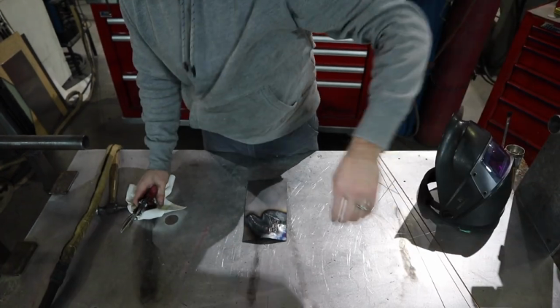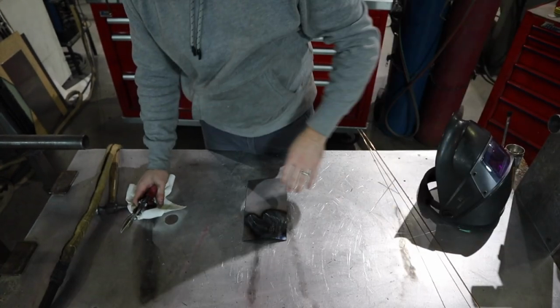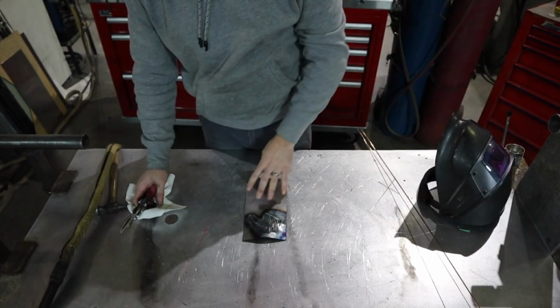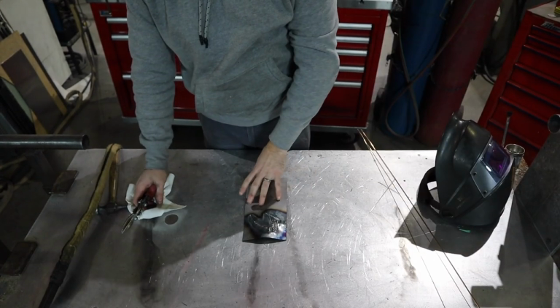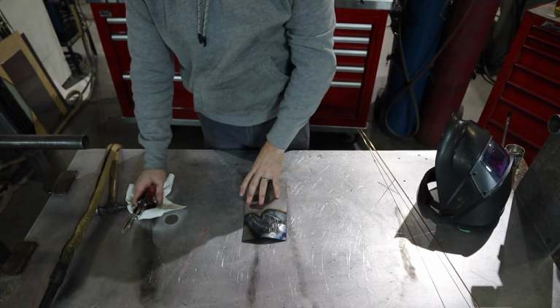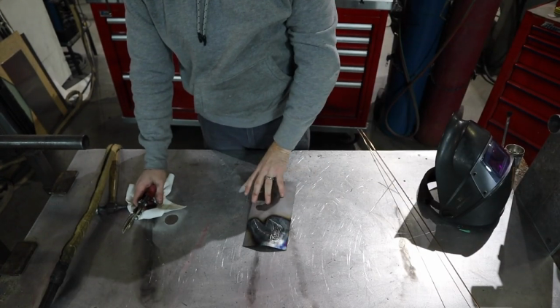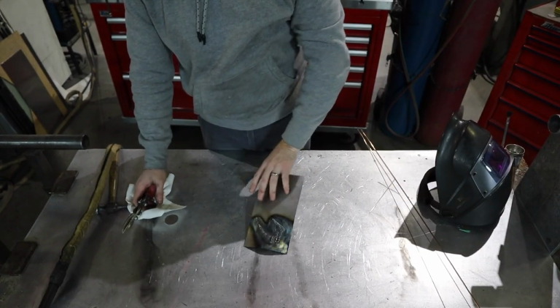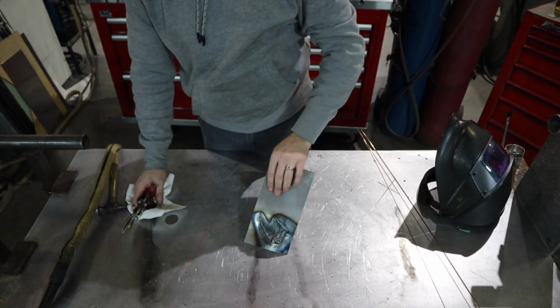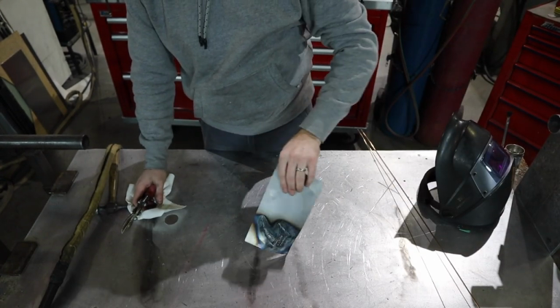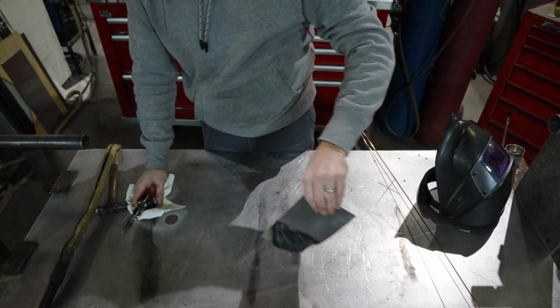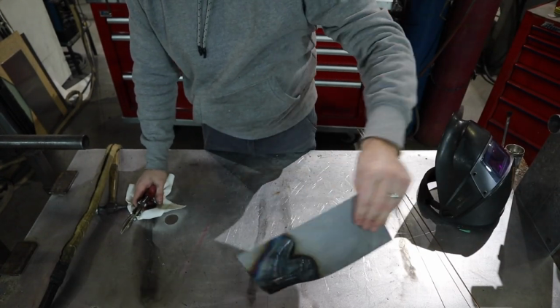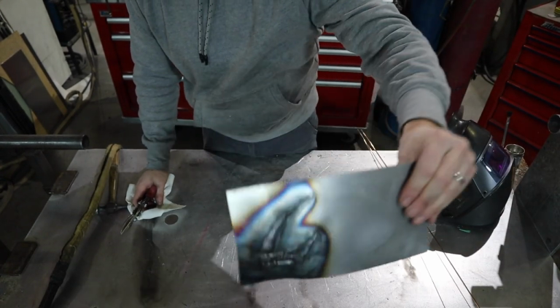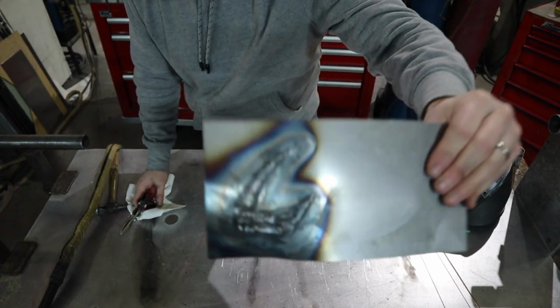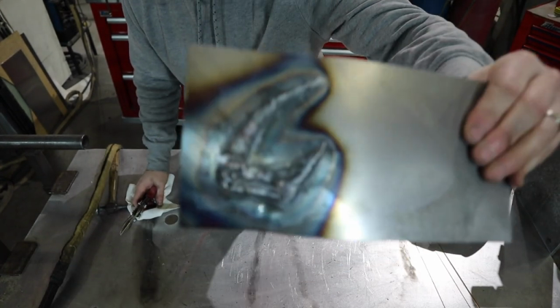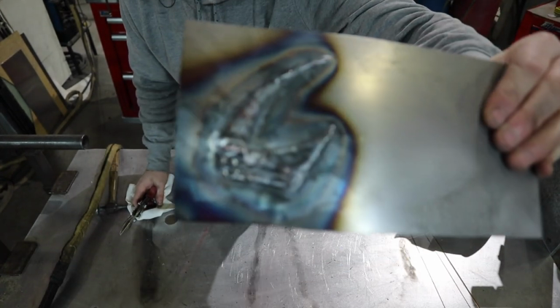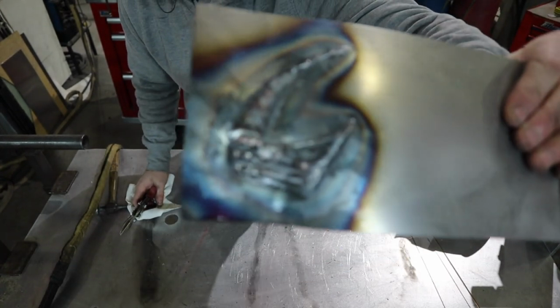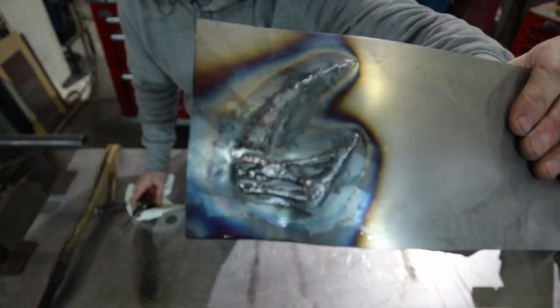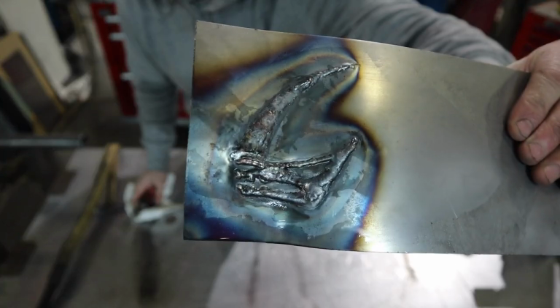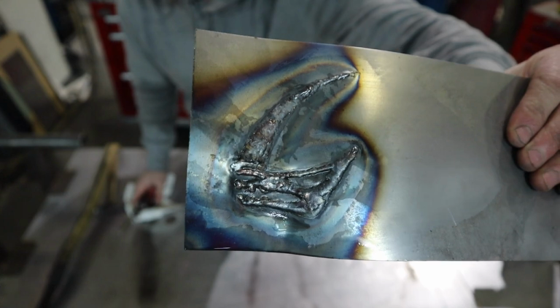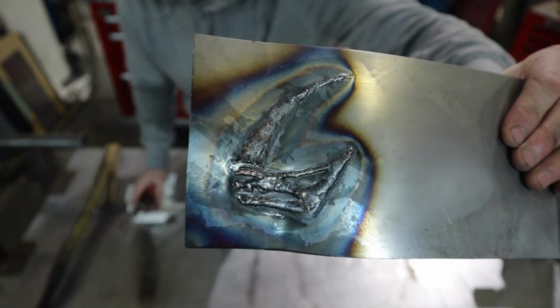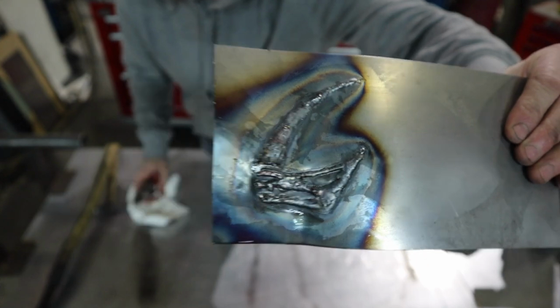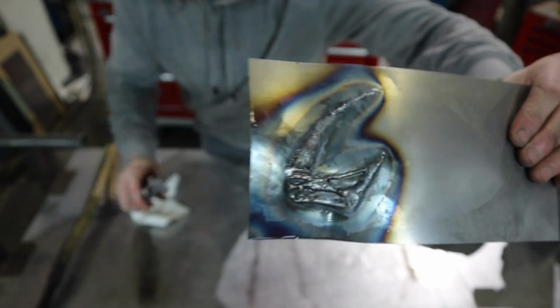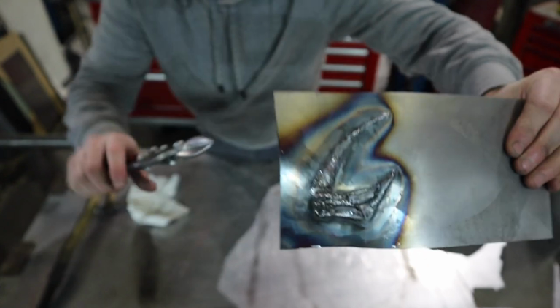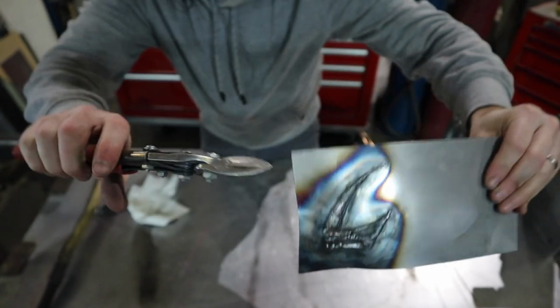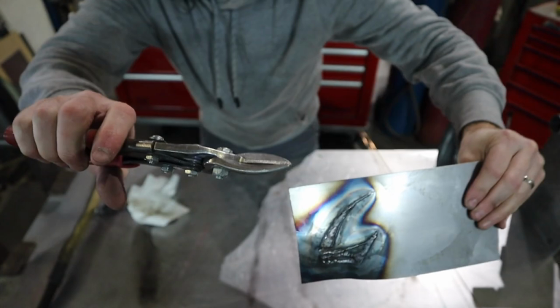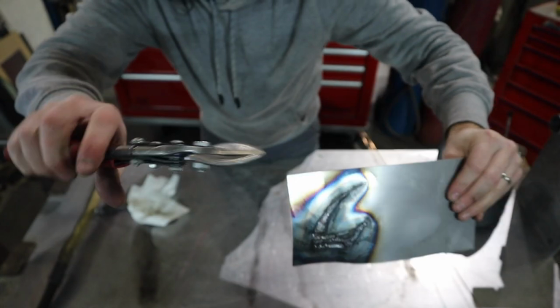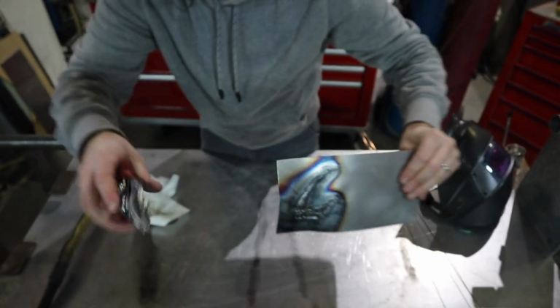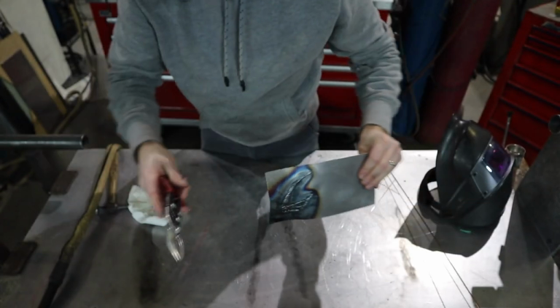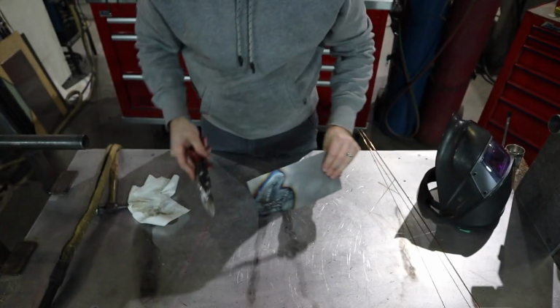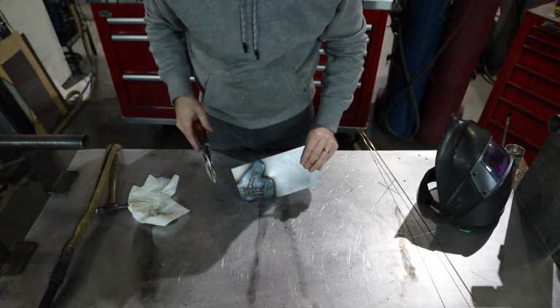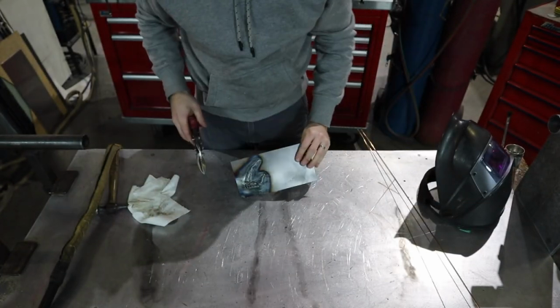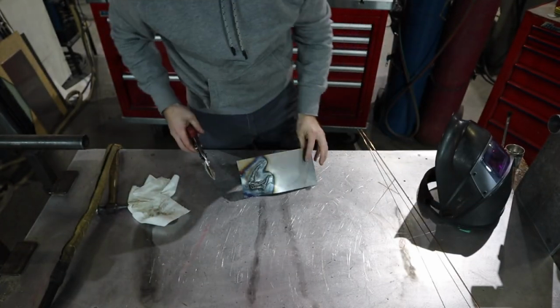Now that I have all my weld on, I'm gonna go ahead and take my tin snips here and snip out the profile of the mud horn.